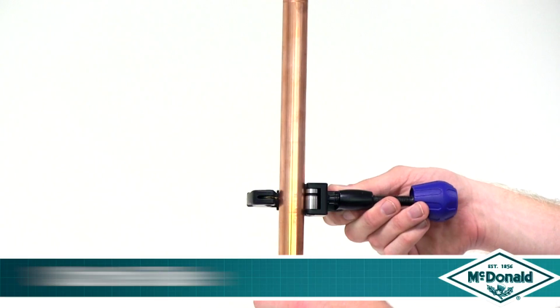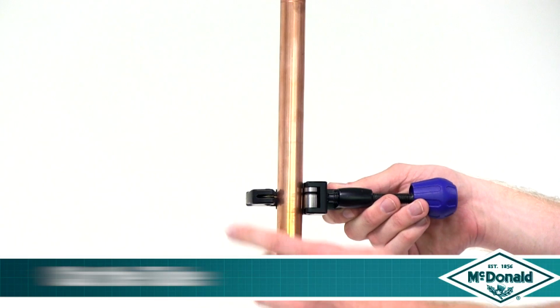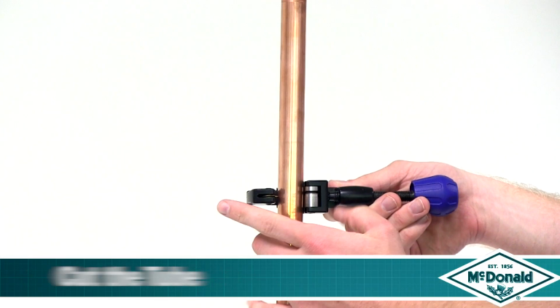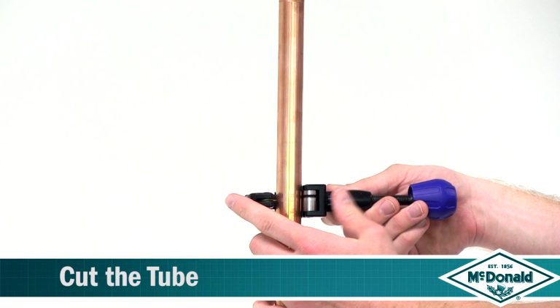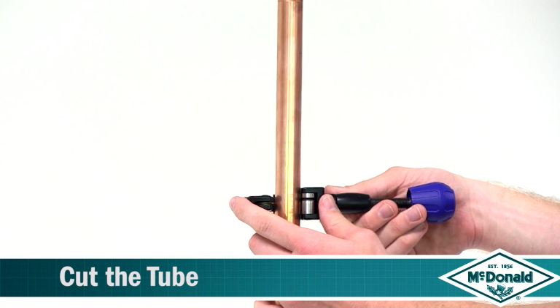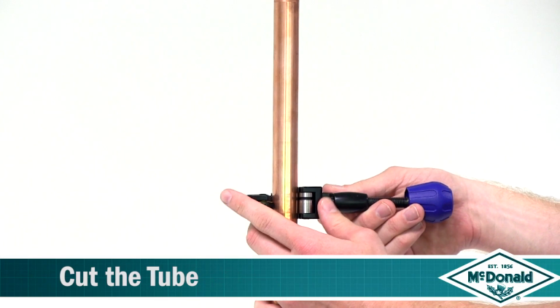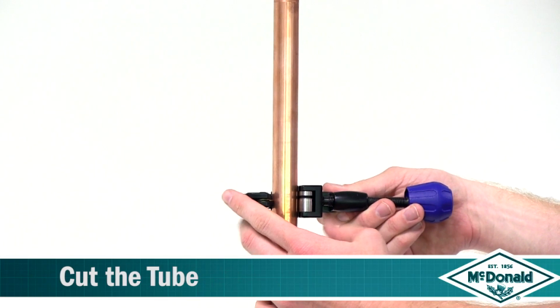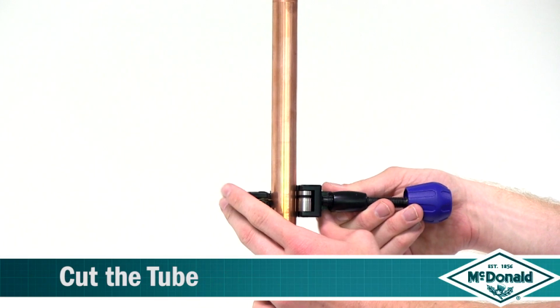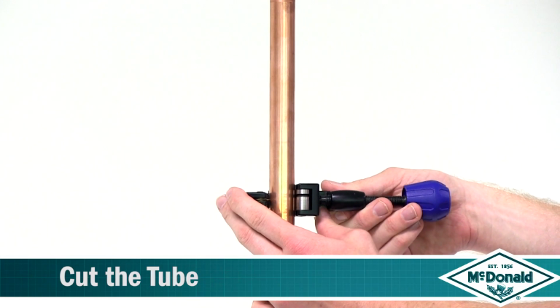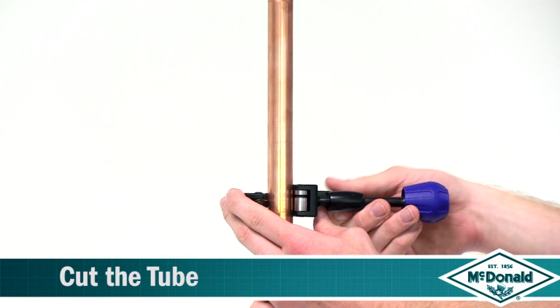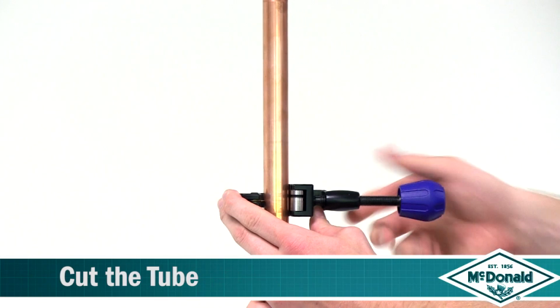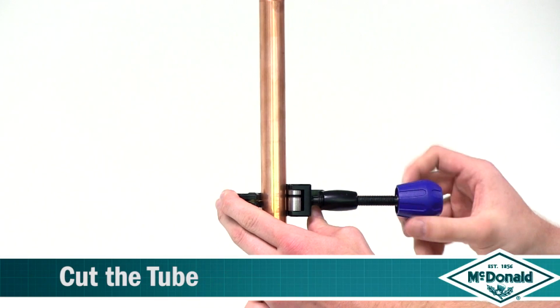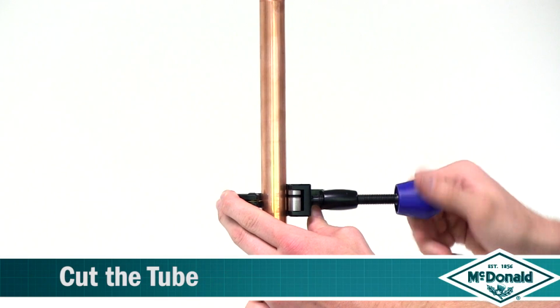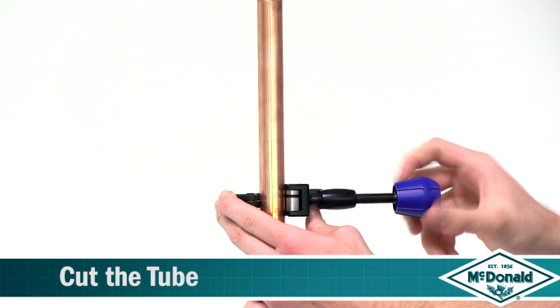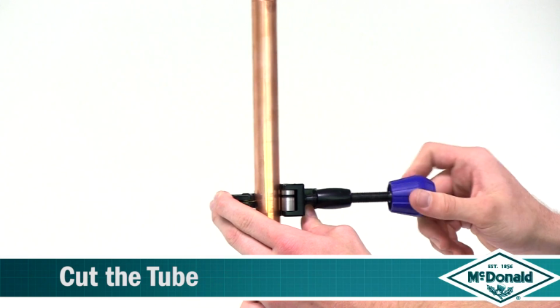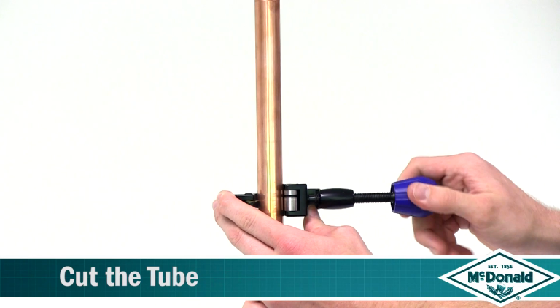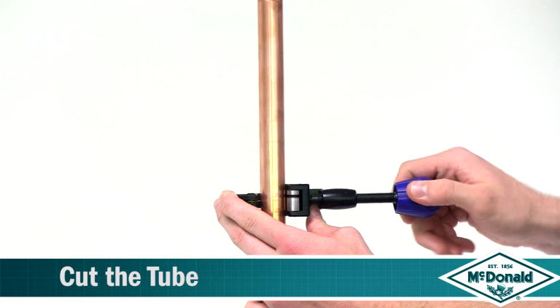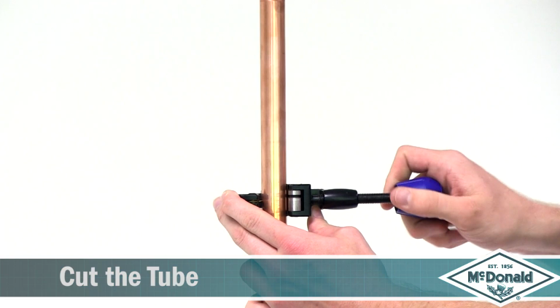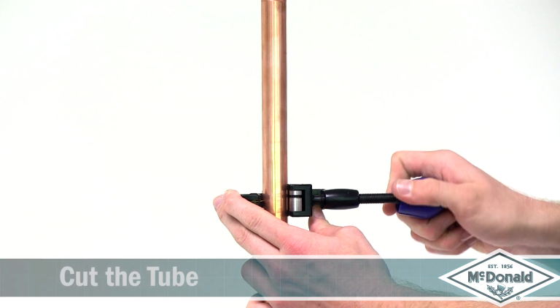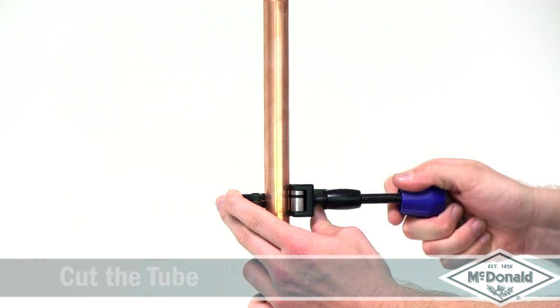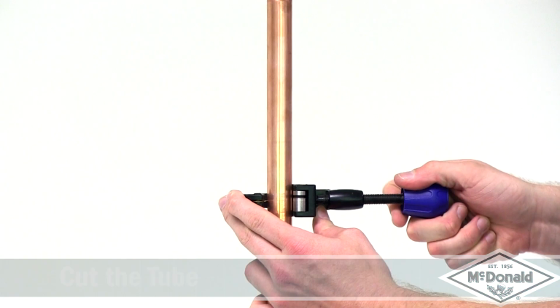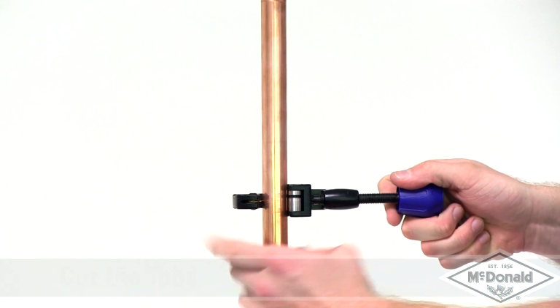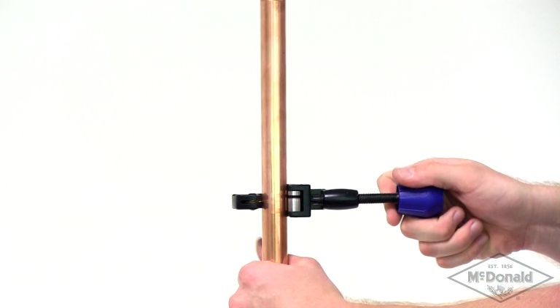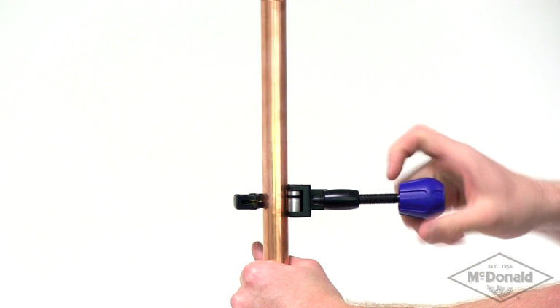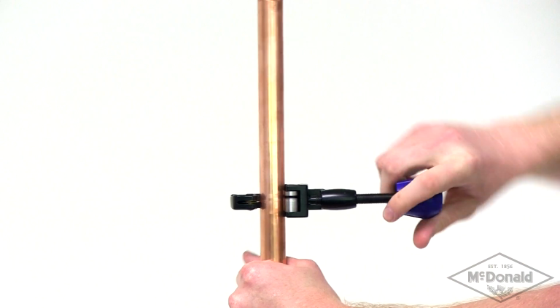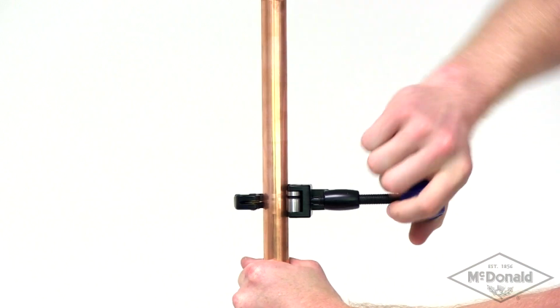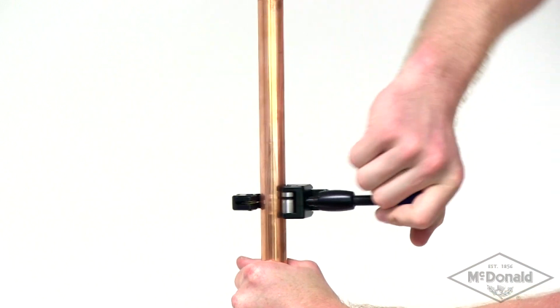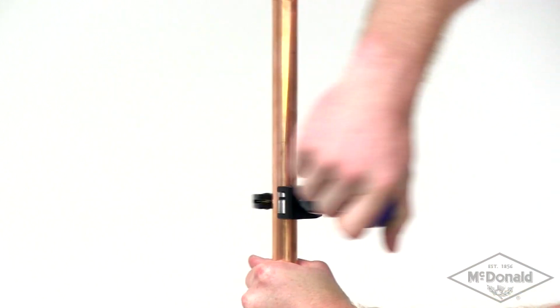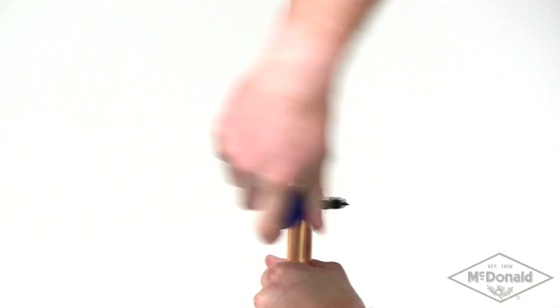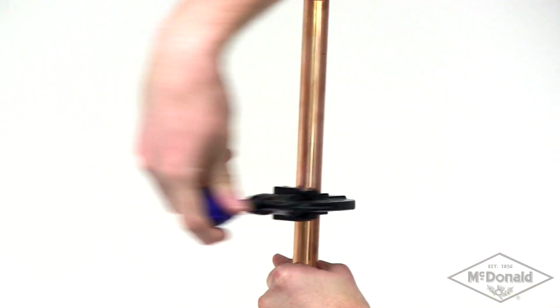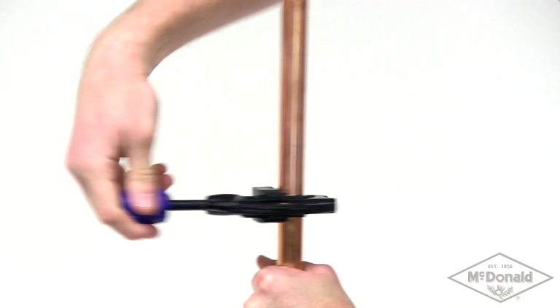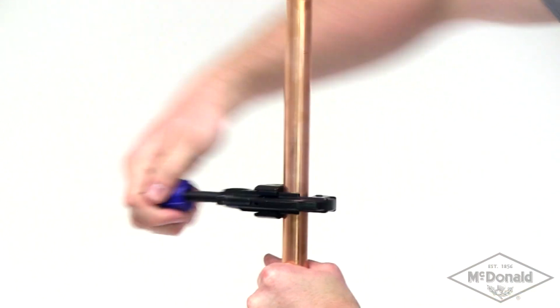We recommend you use a pipe cutter. It is important to ensure that the pipe is cut completely square.